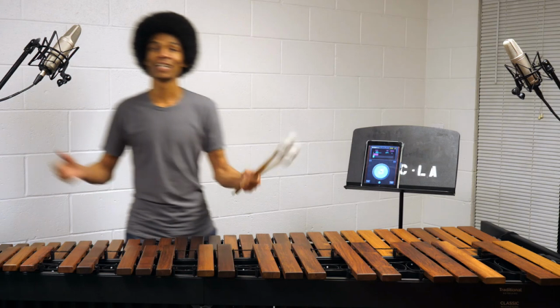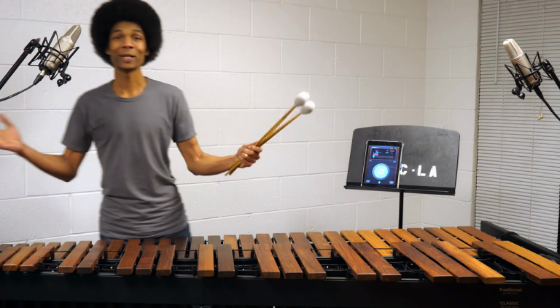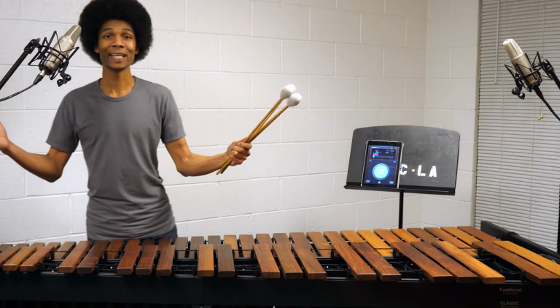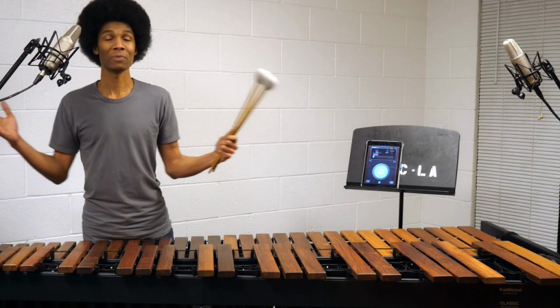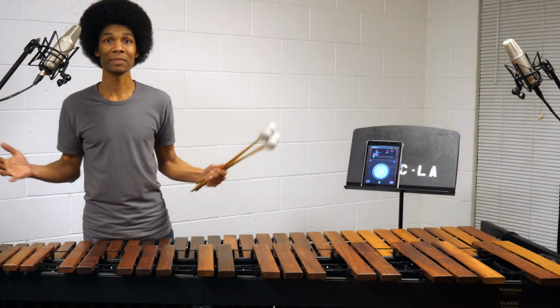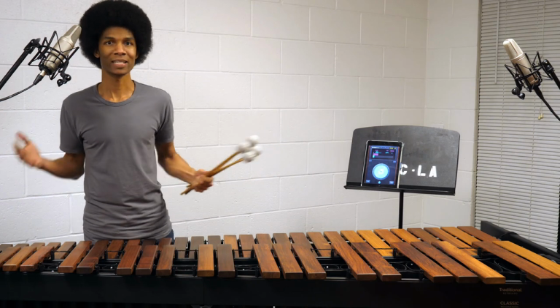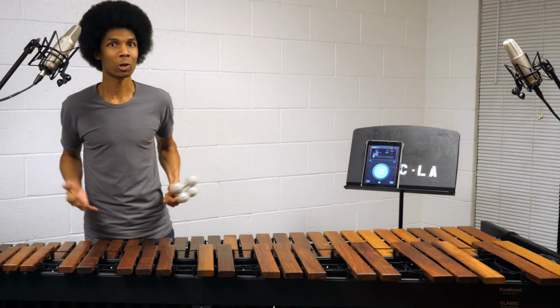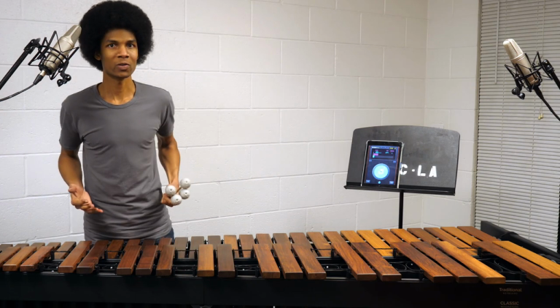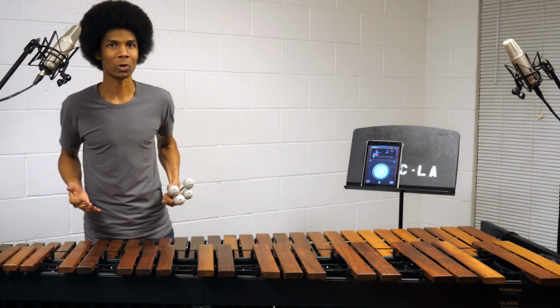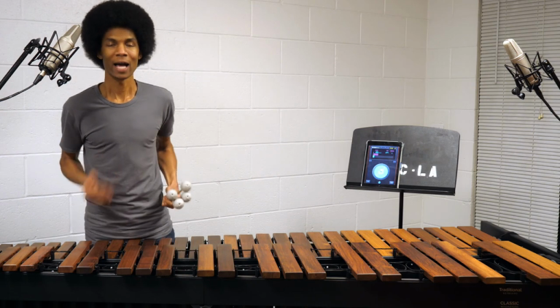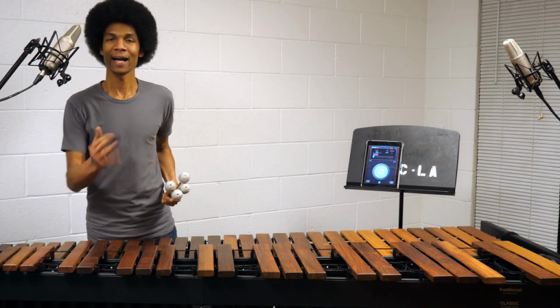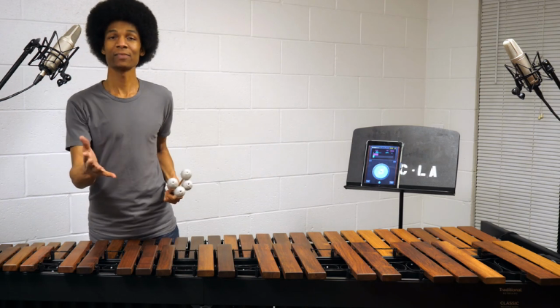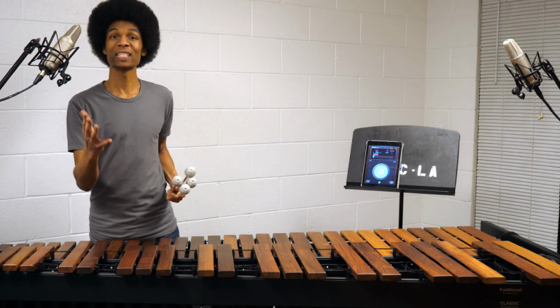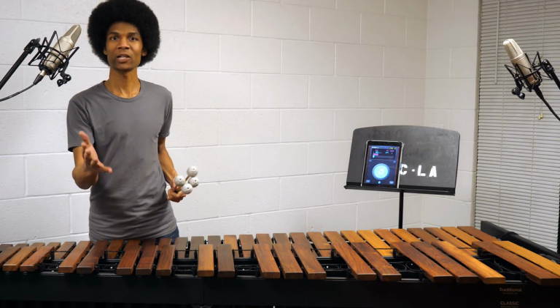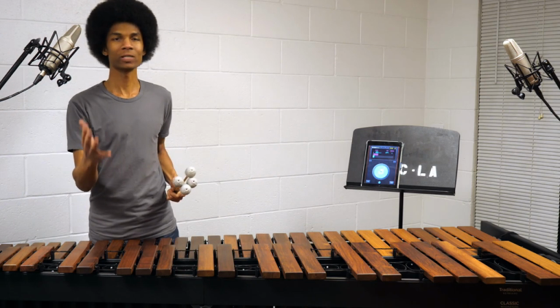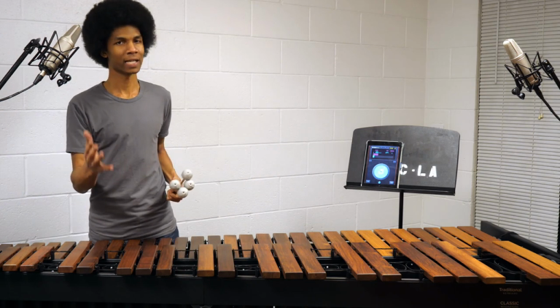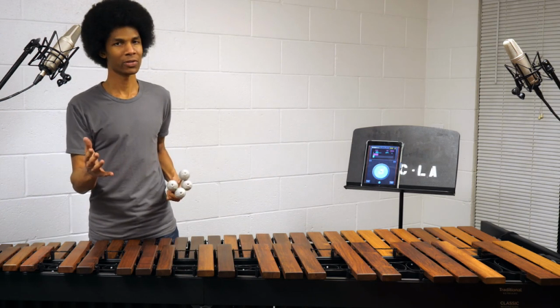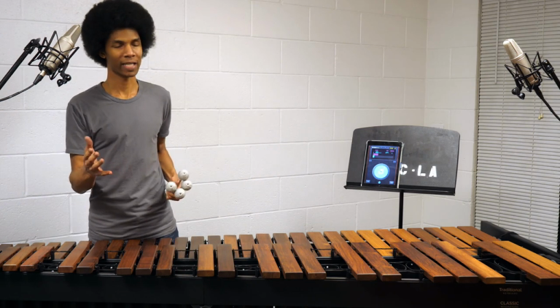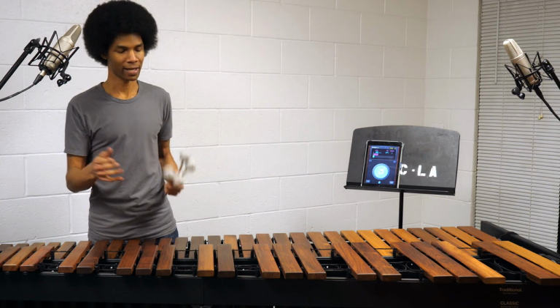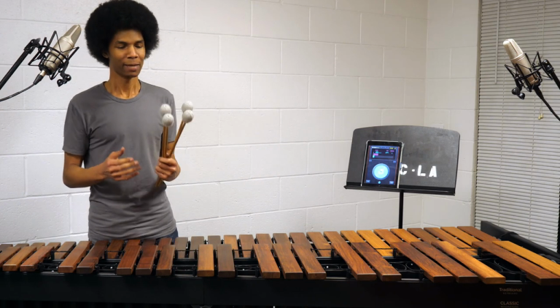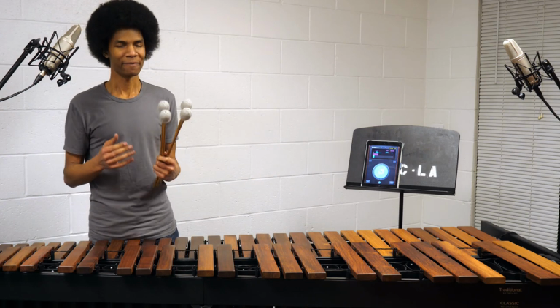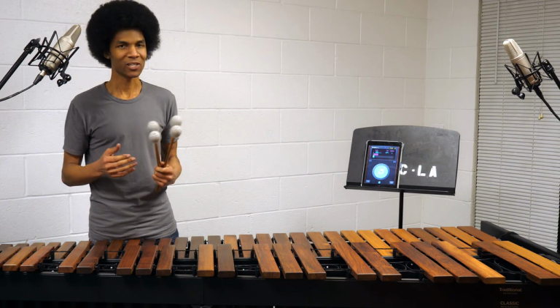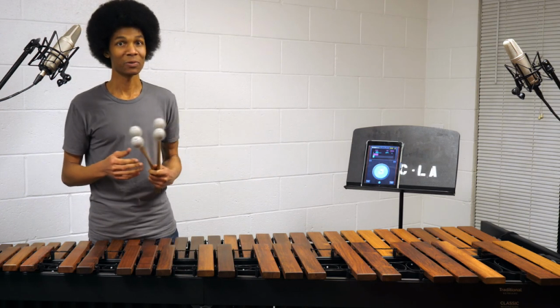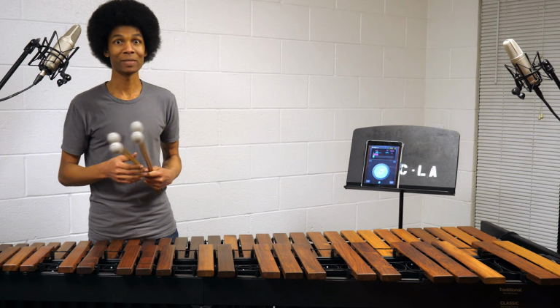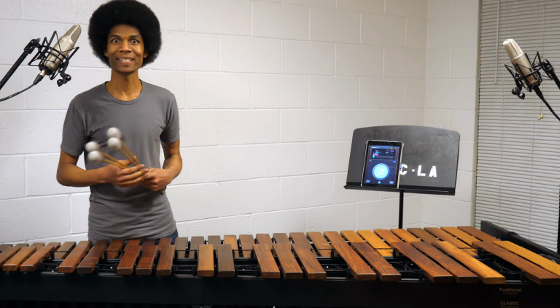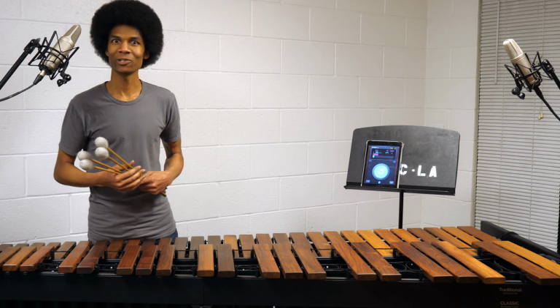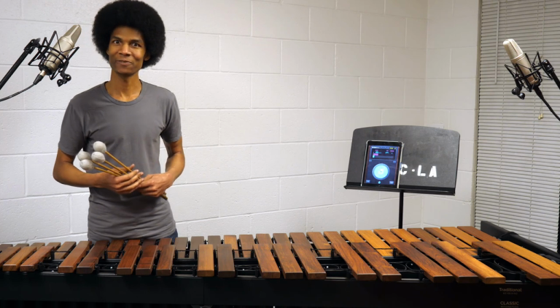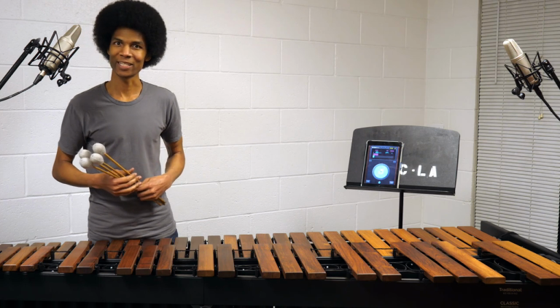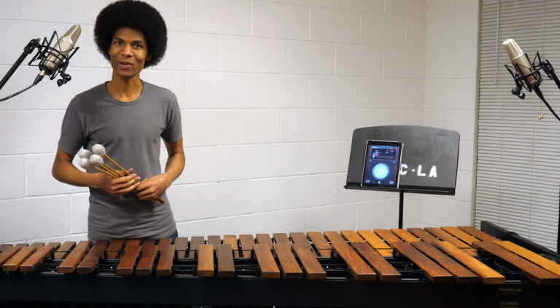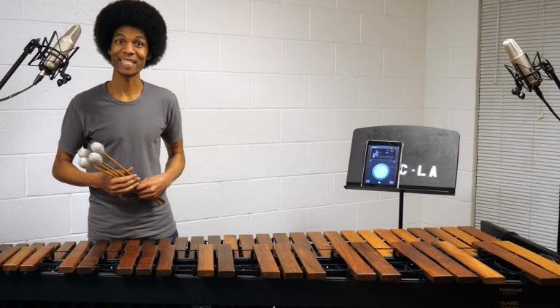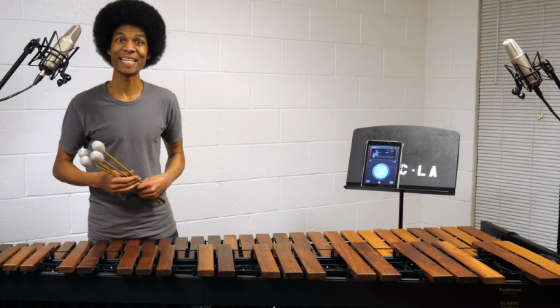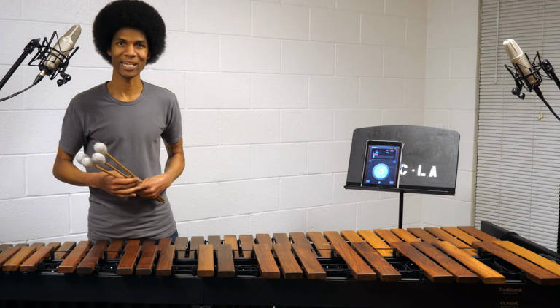Greetings marimbists all over the world. I have something special to share with you today: my first marimba skills video in years.